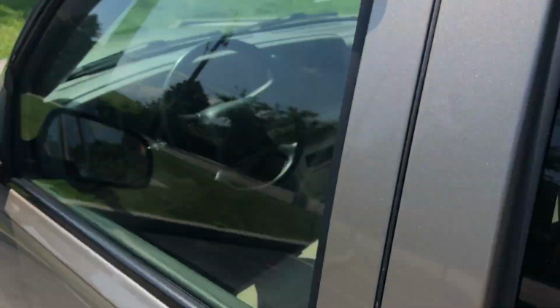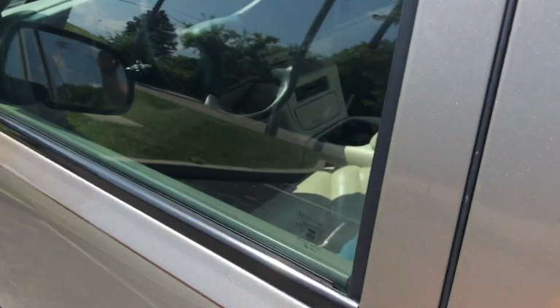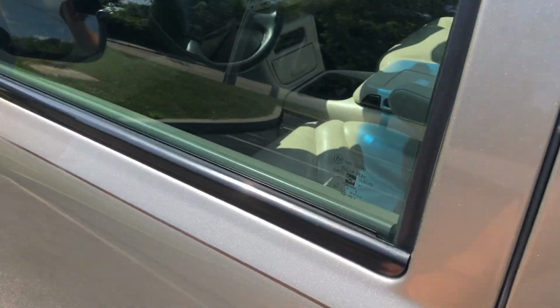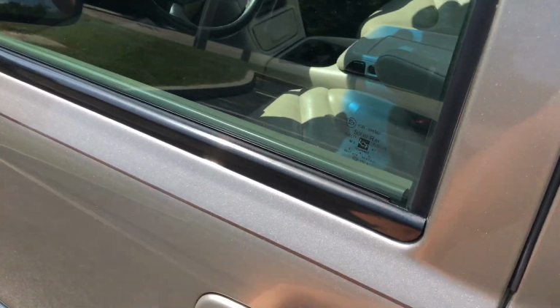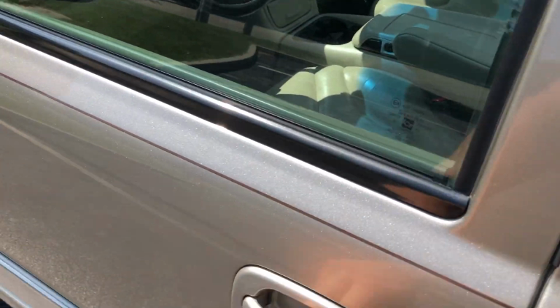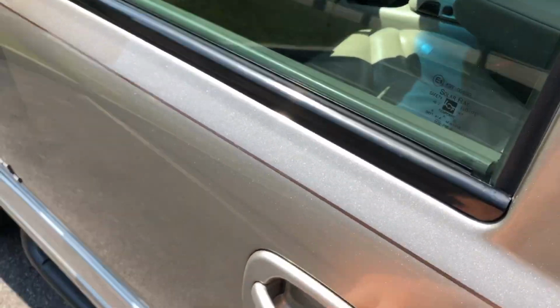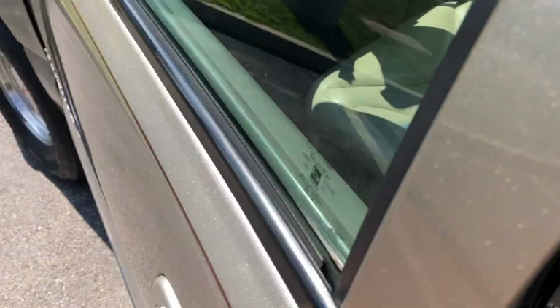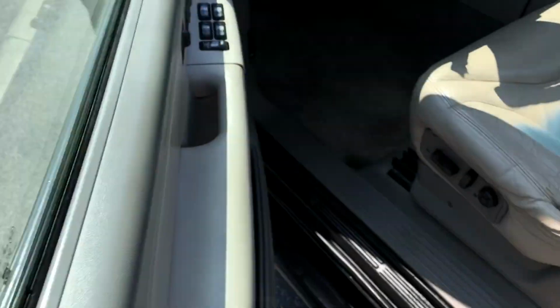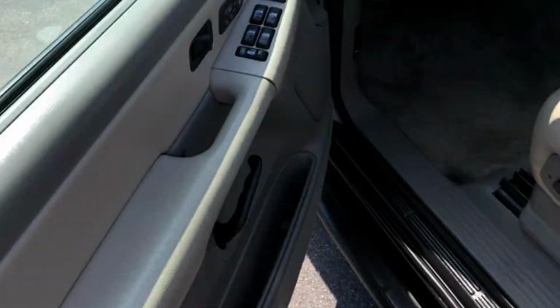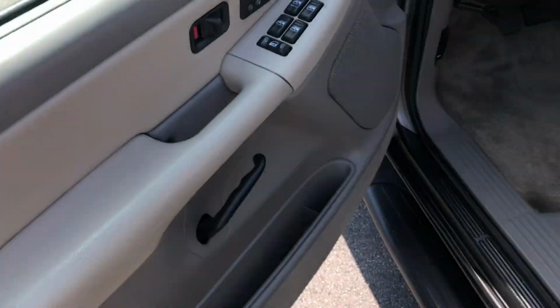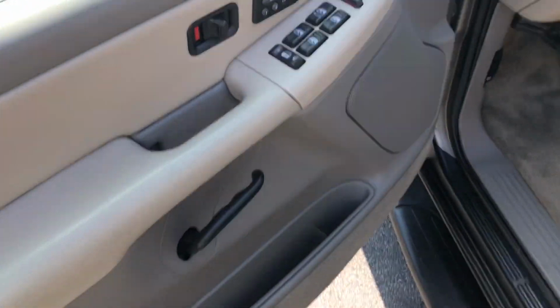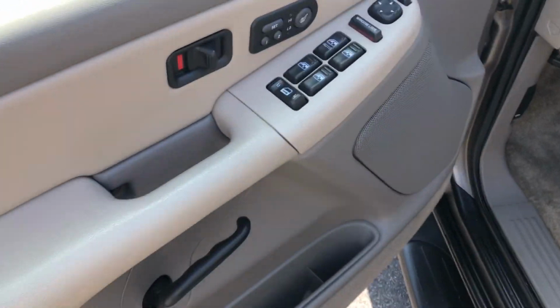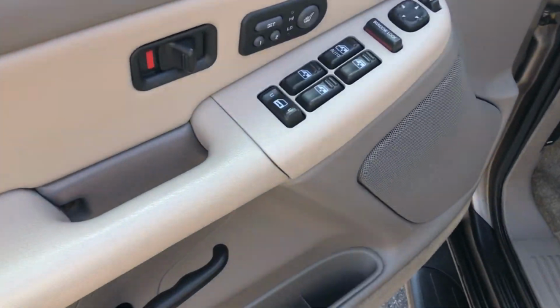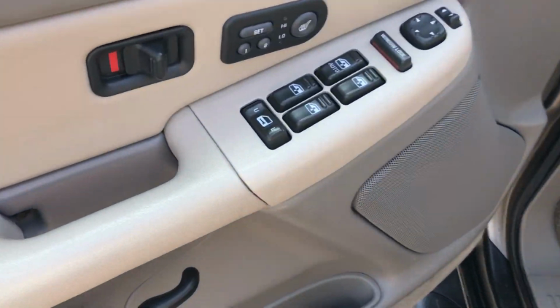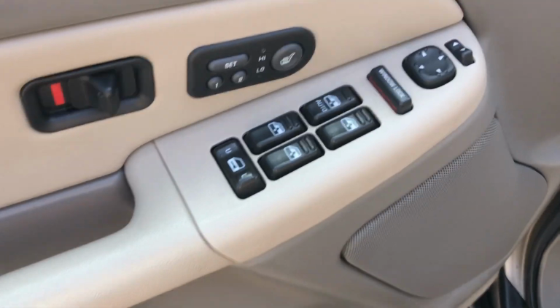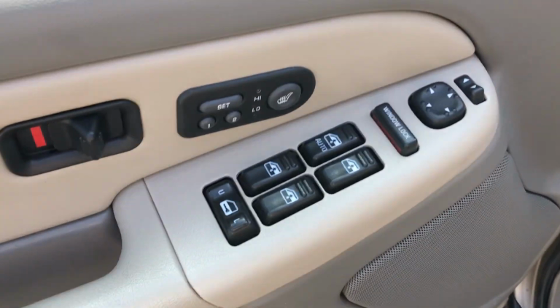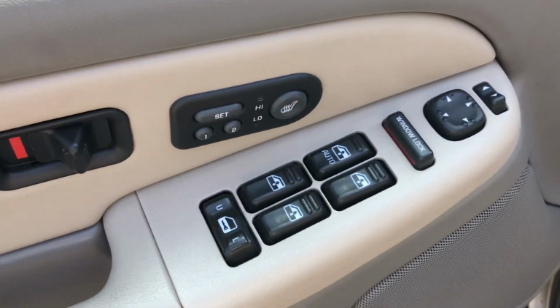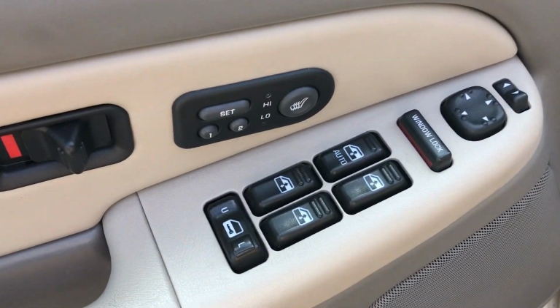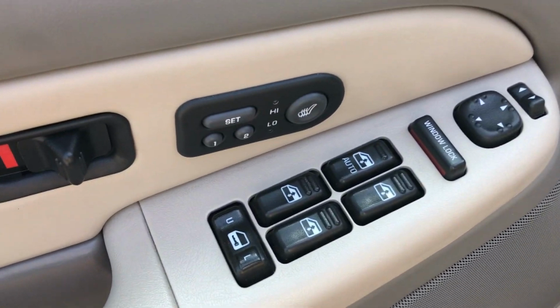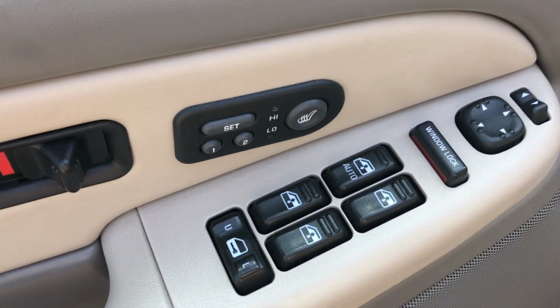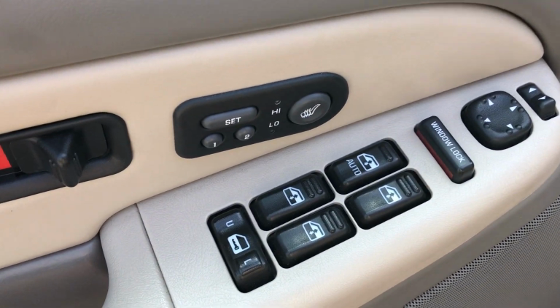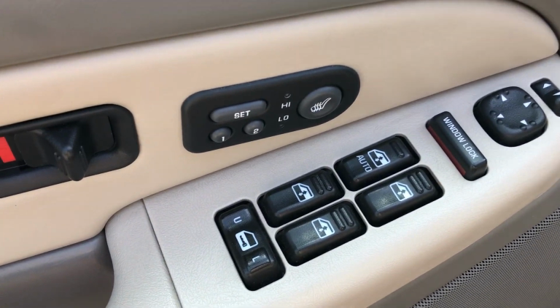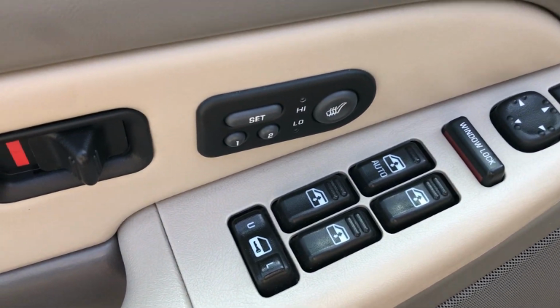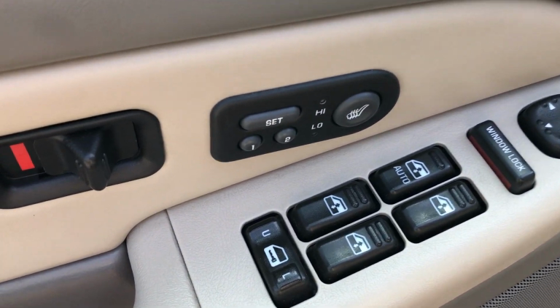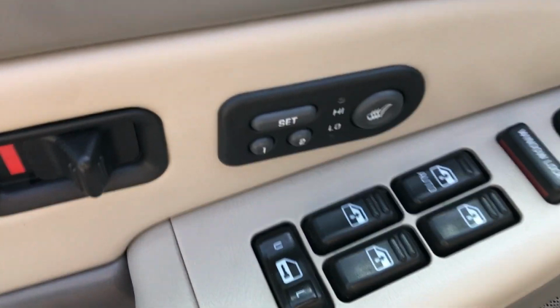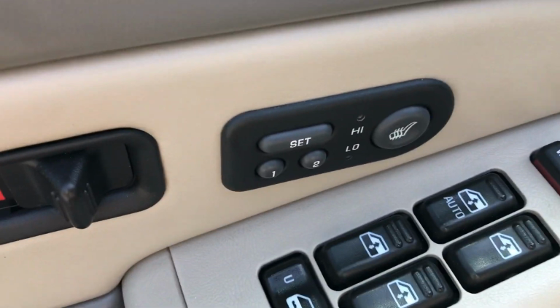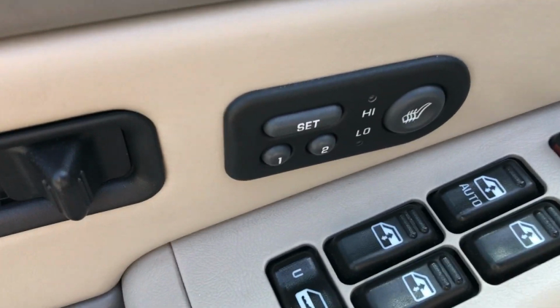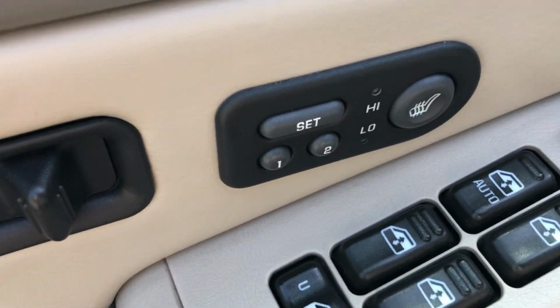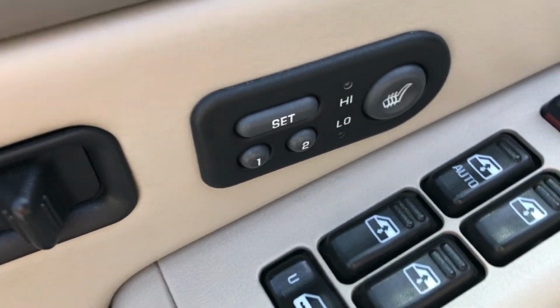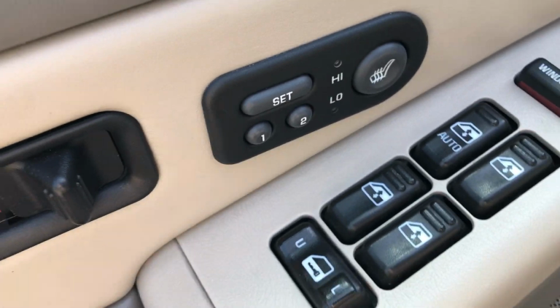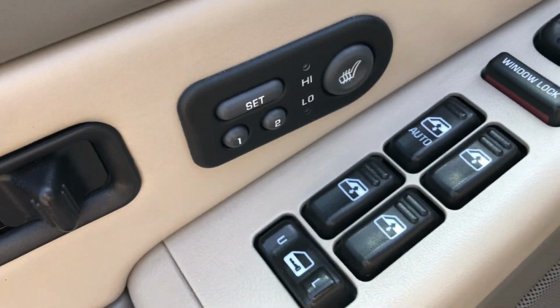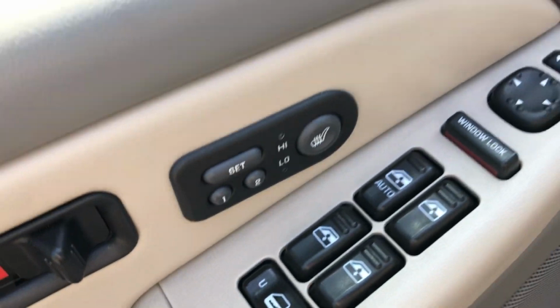This is a four-wheel drive model. We have power locks, power windows, mirrors, memory seats, and heated seats.